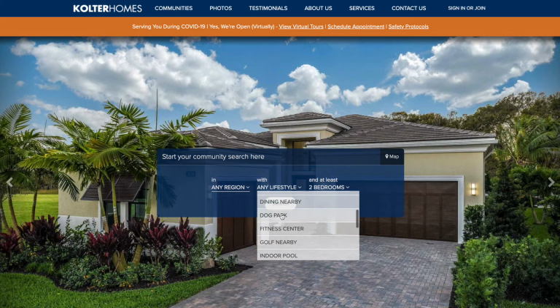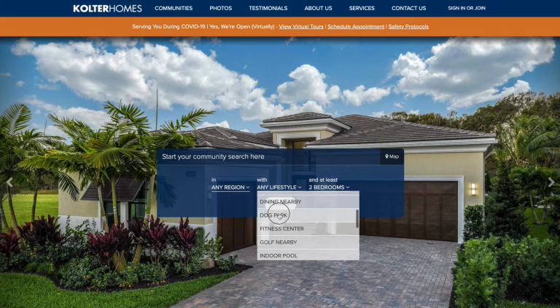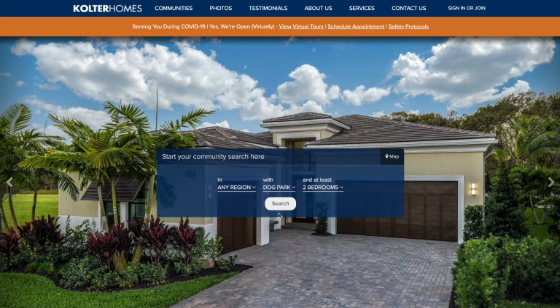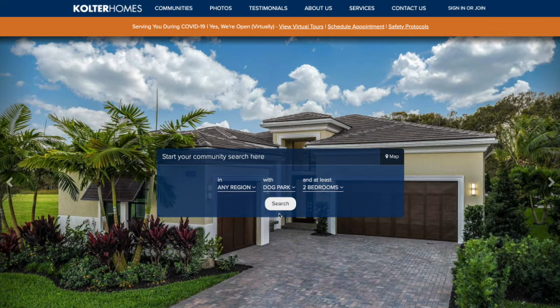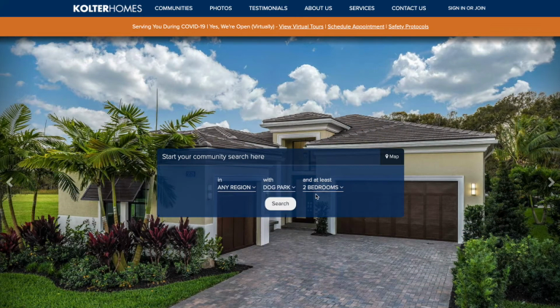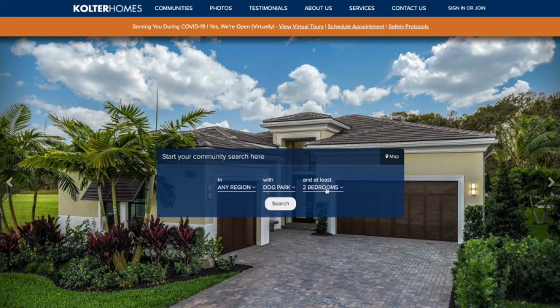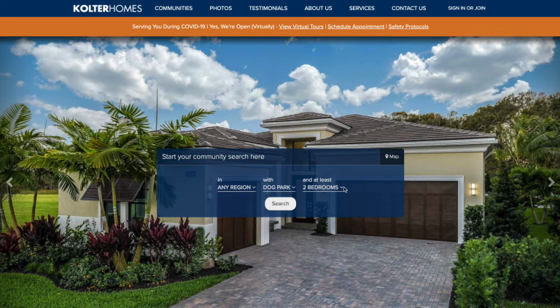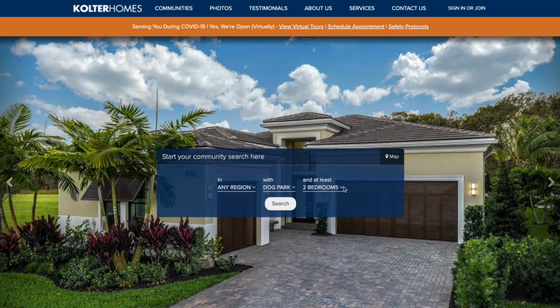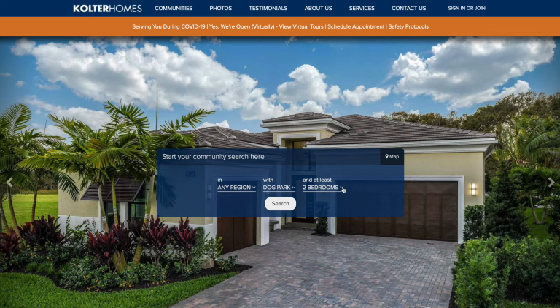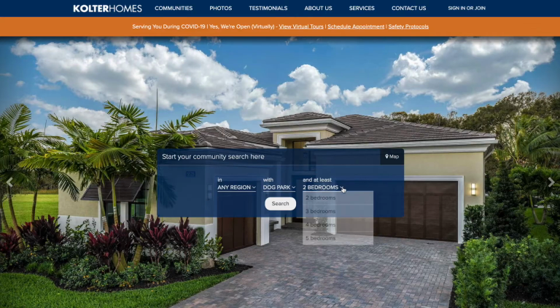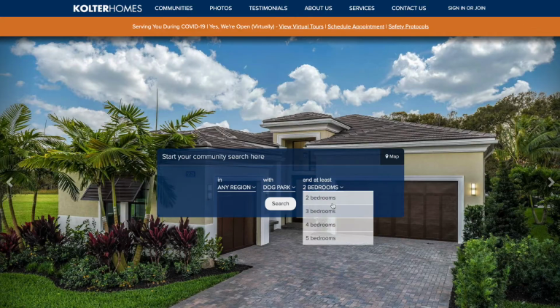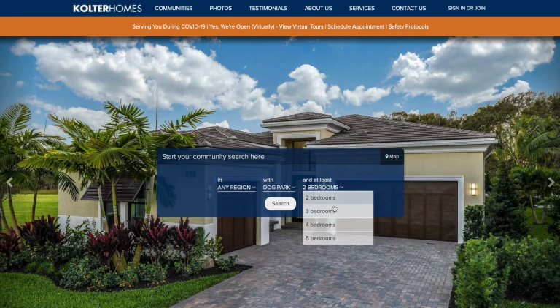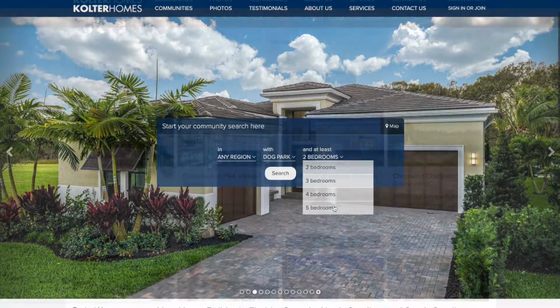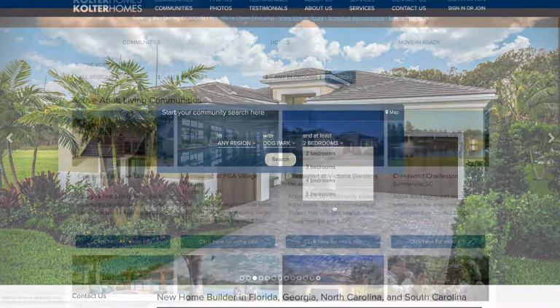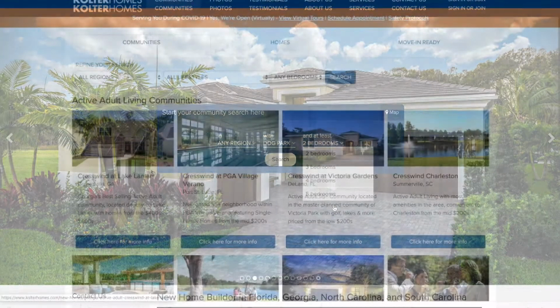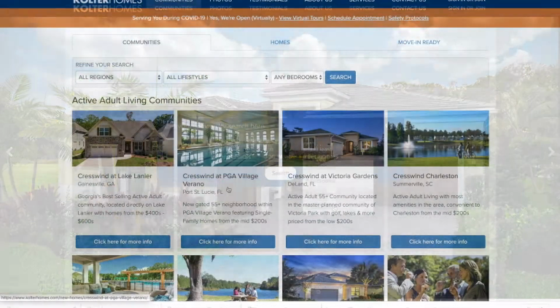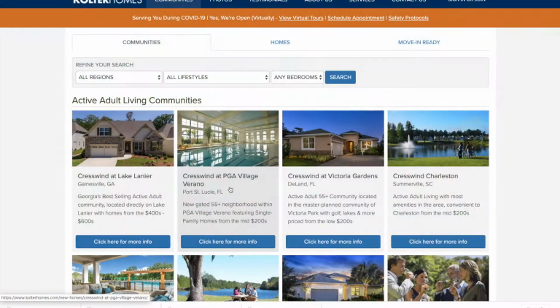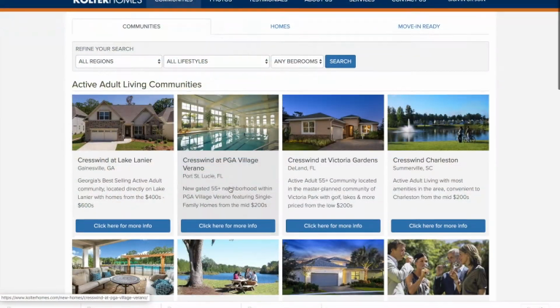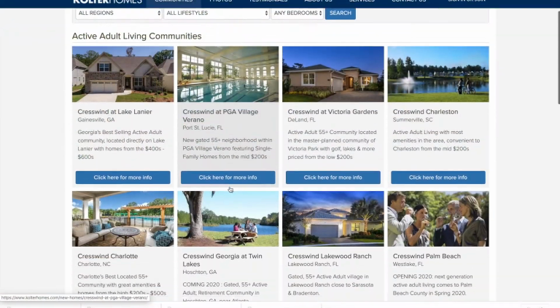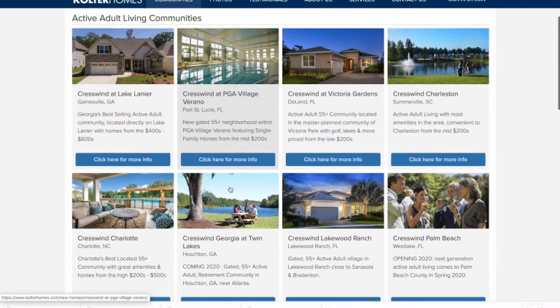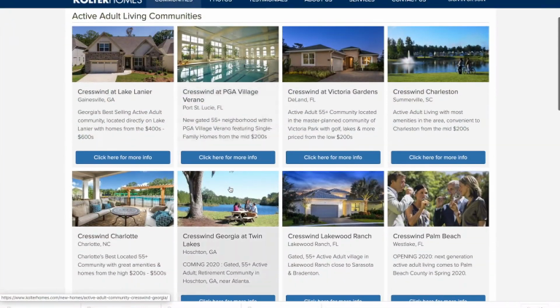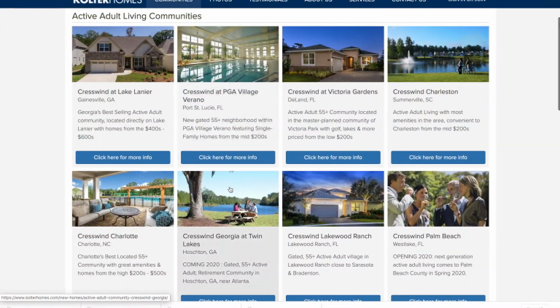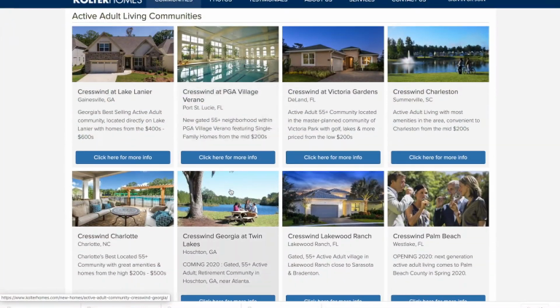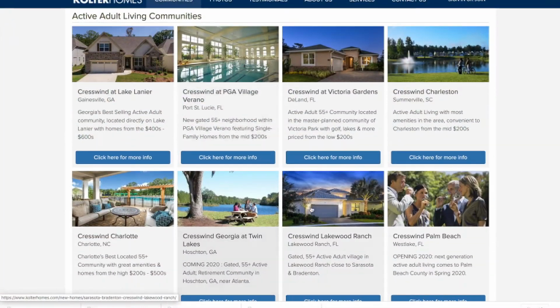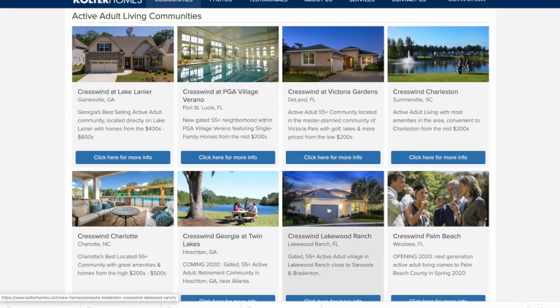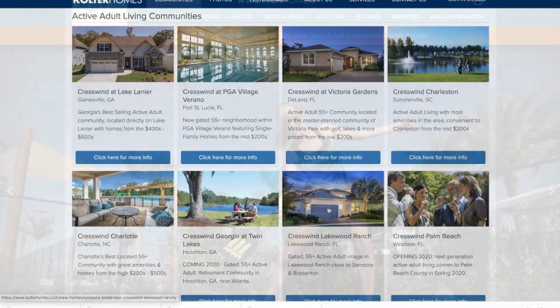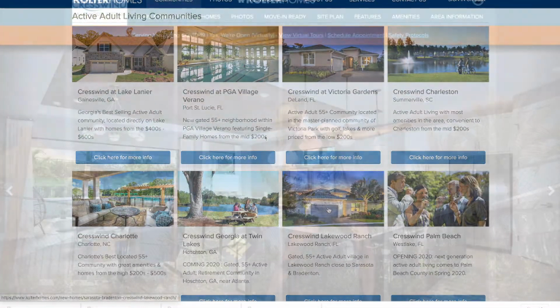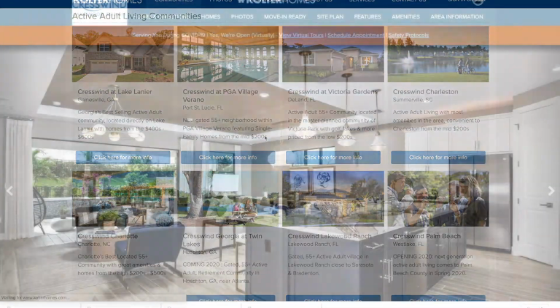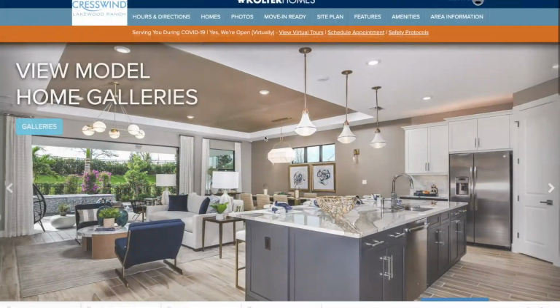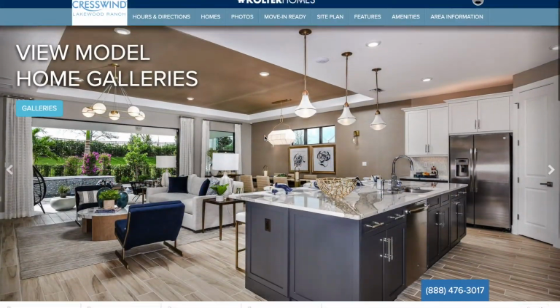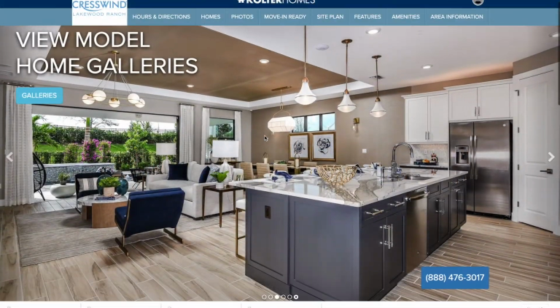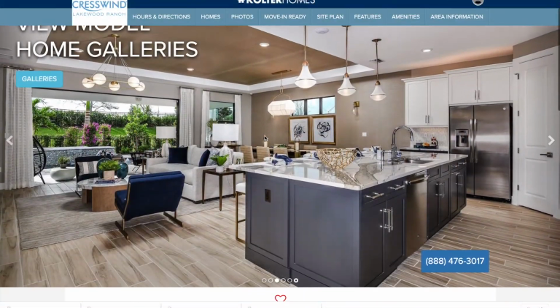Search by region or lifestyle interest. You can also select your favorites and save them for comparison later.